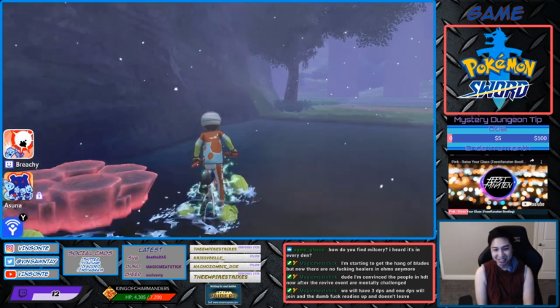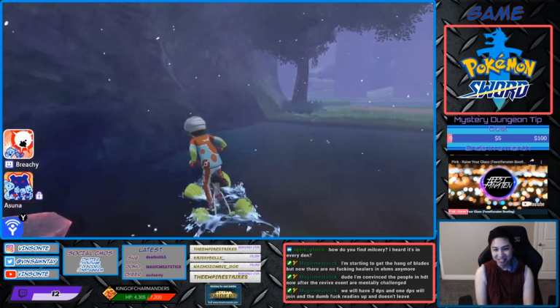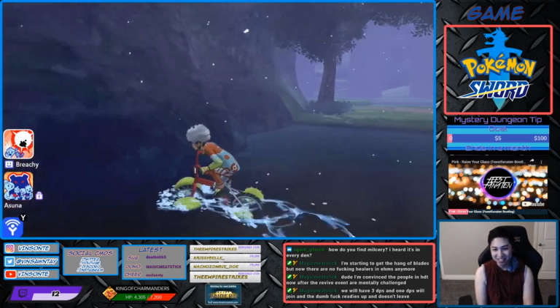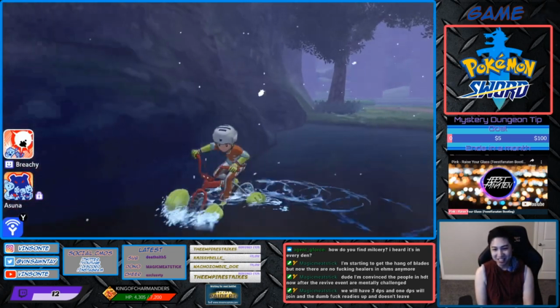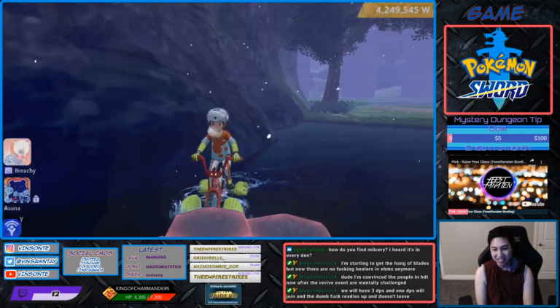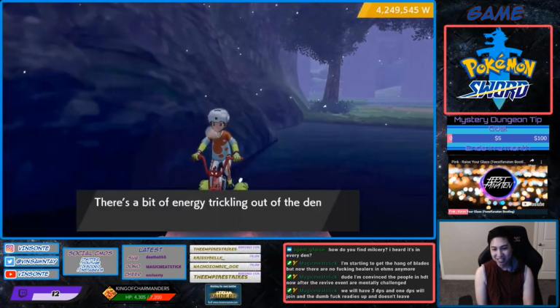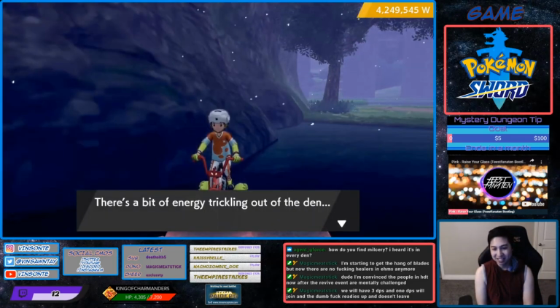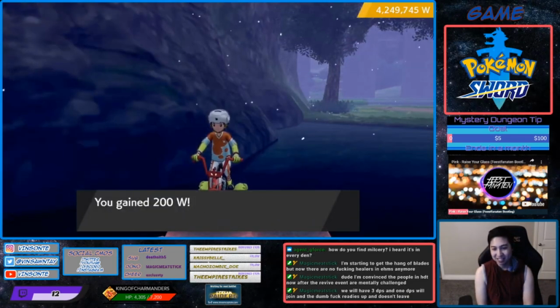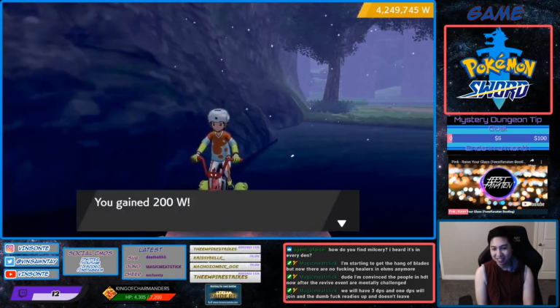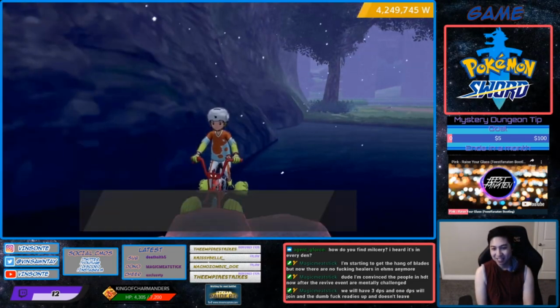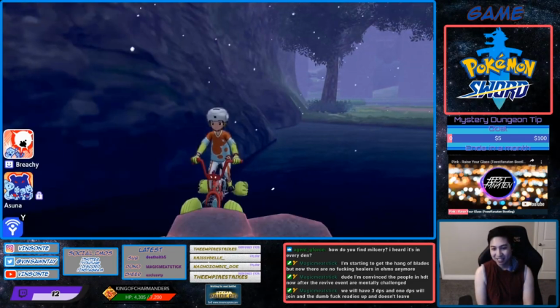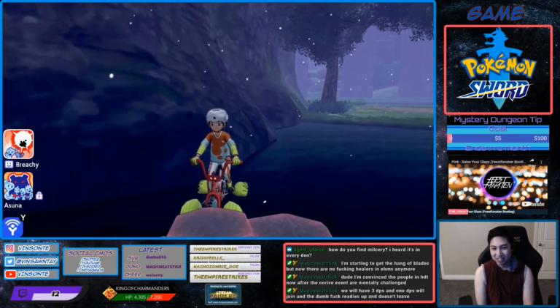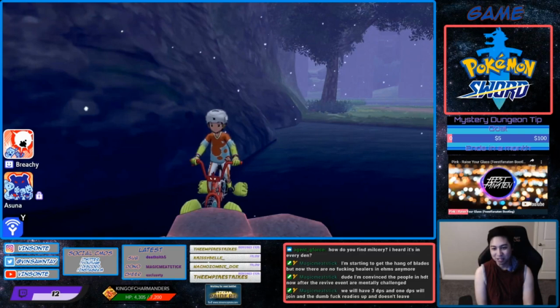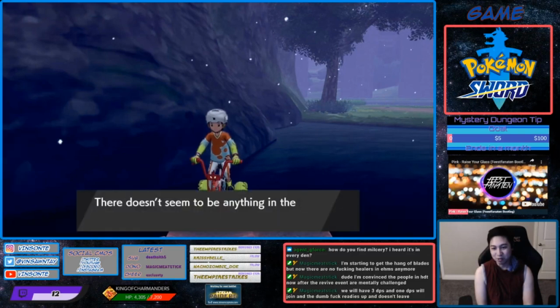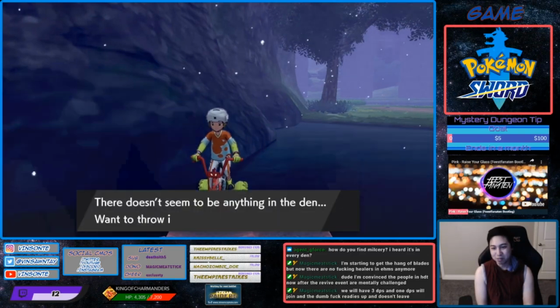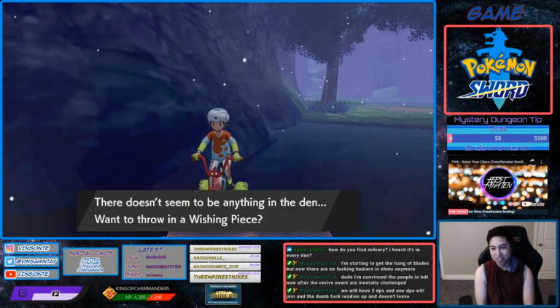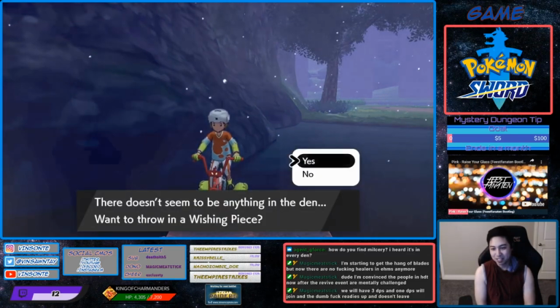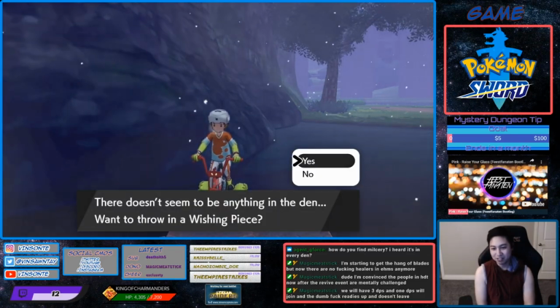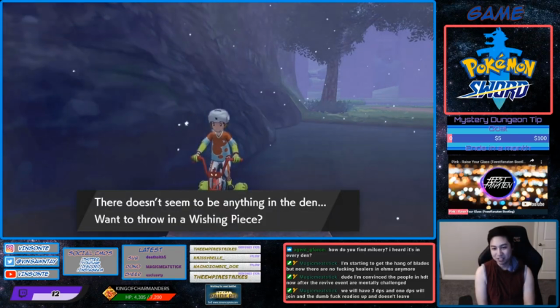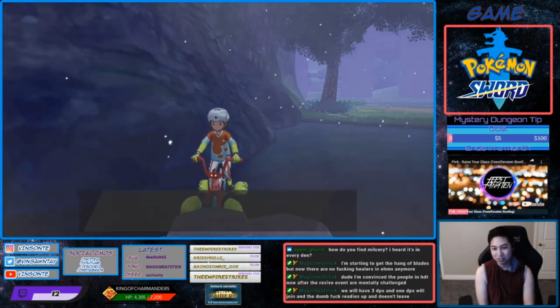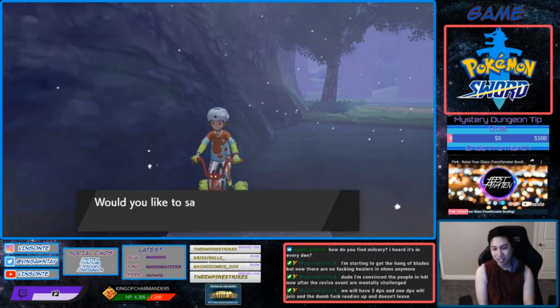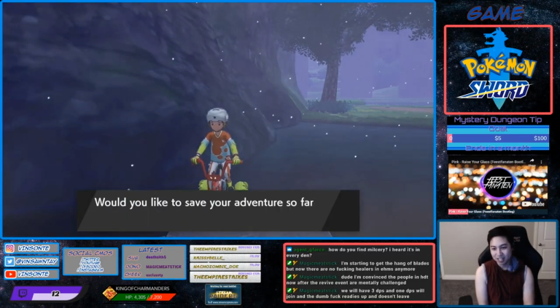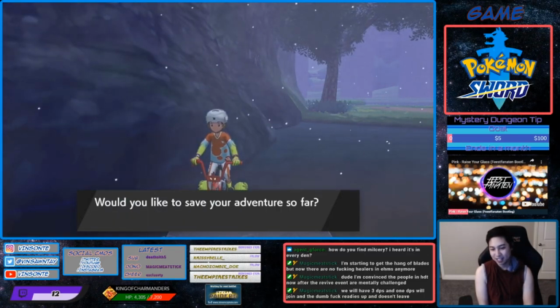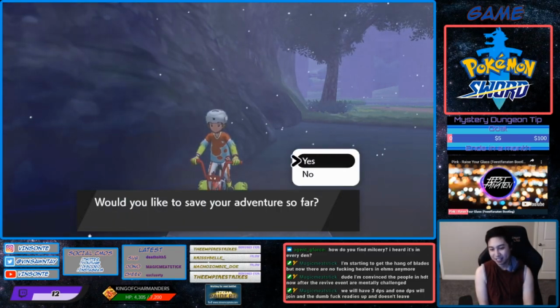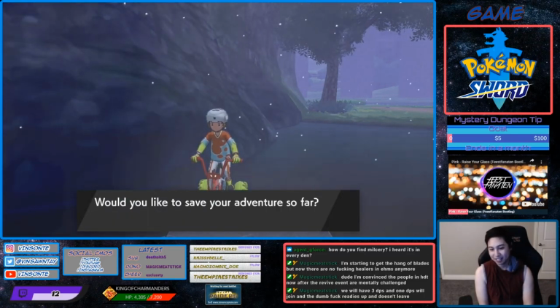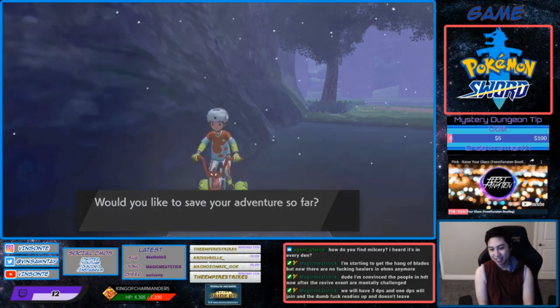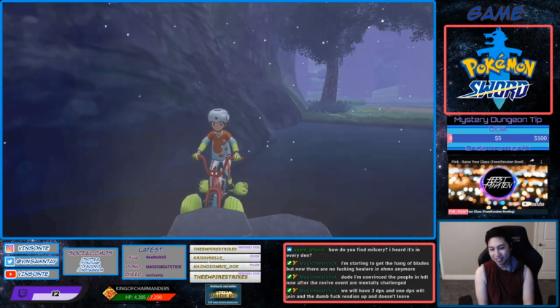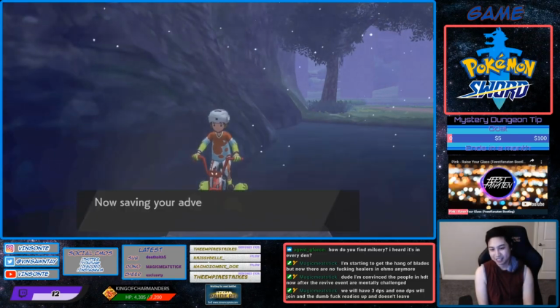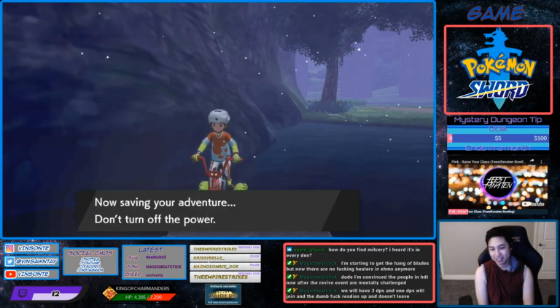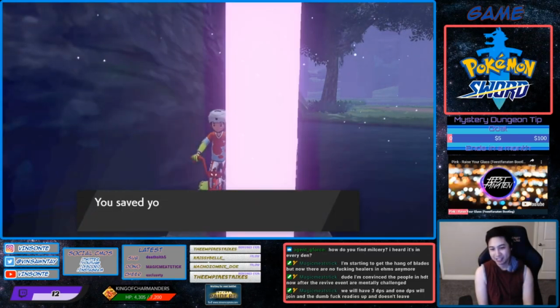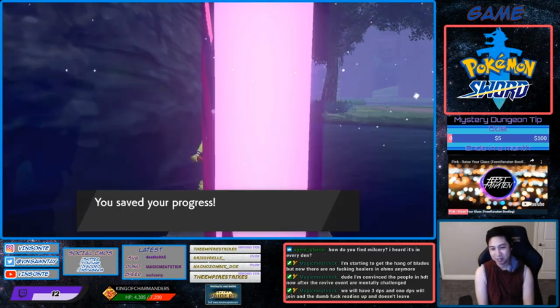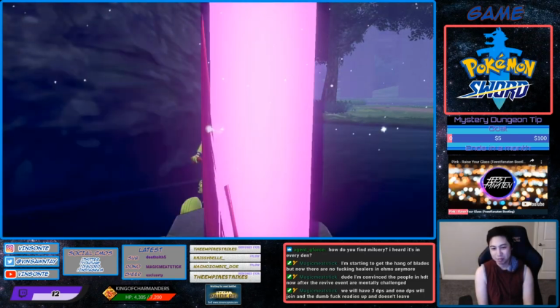So this is the den. Just throw a wishing piece in, and hopefully it's red. It came out purple.